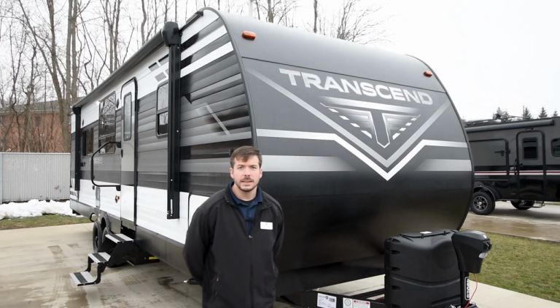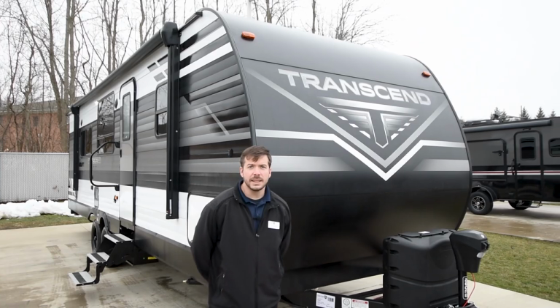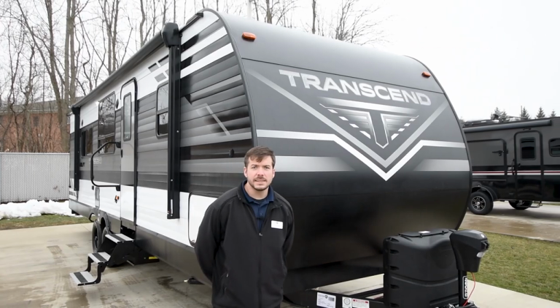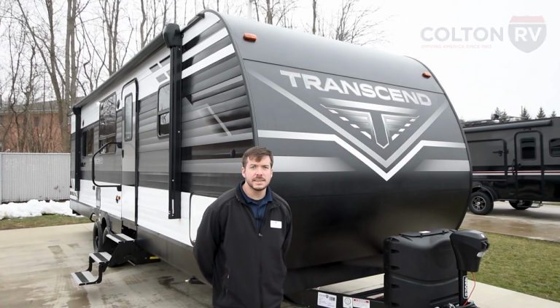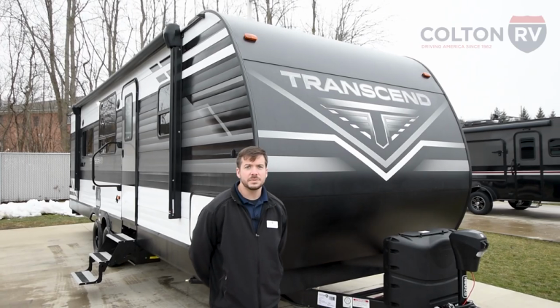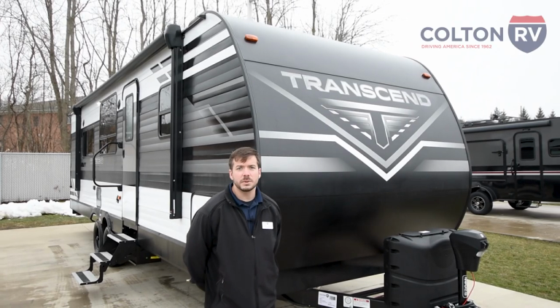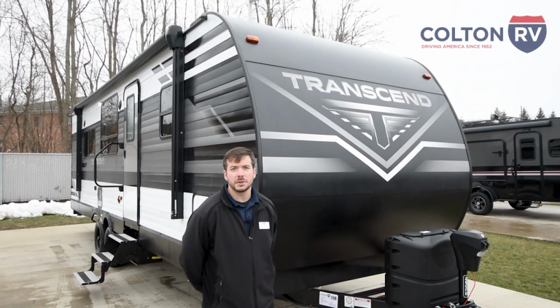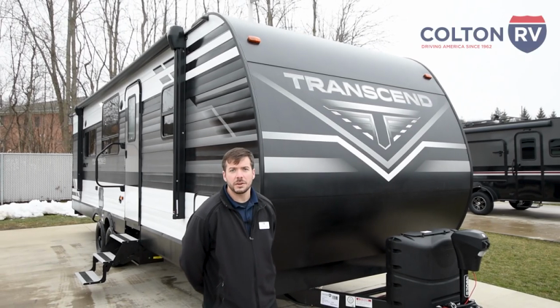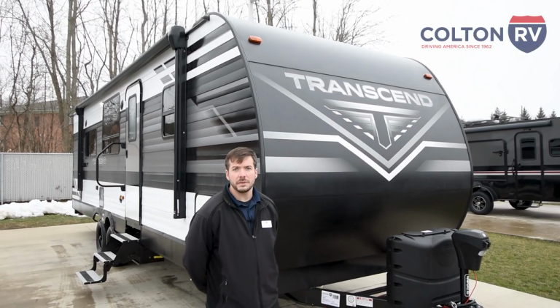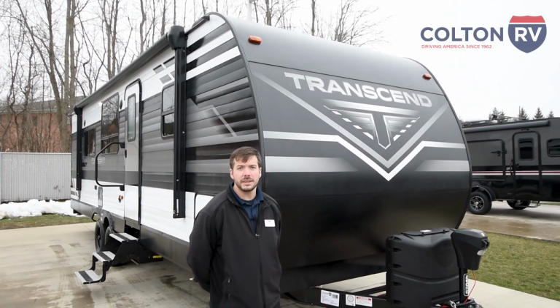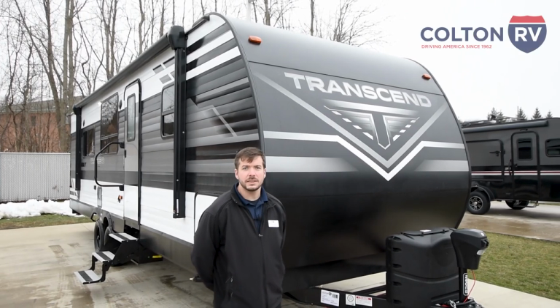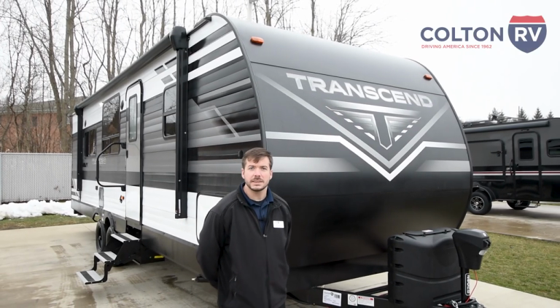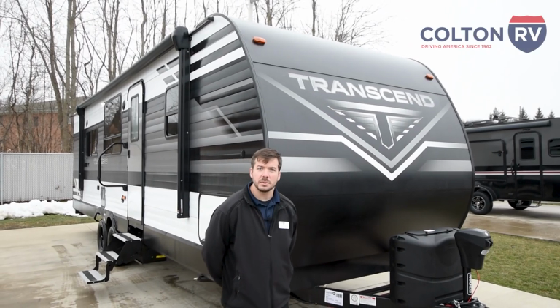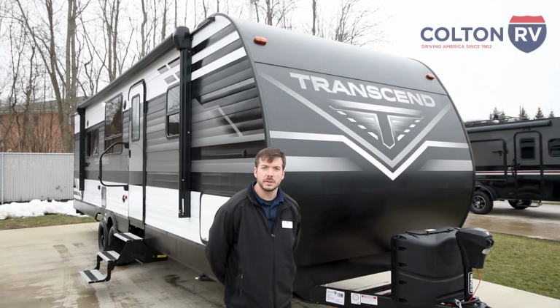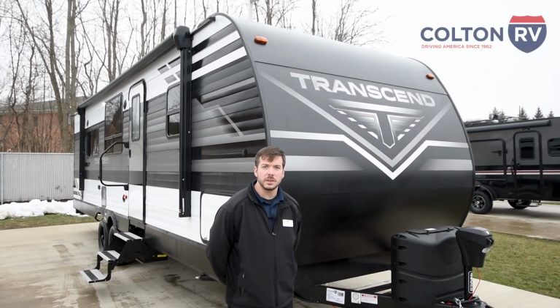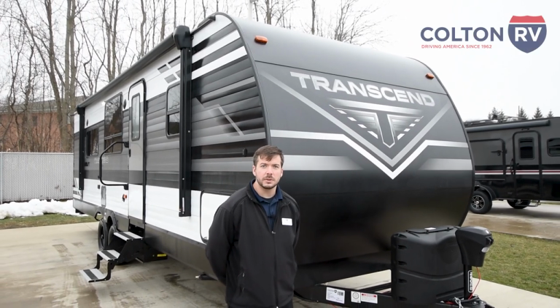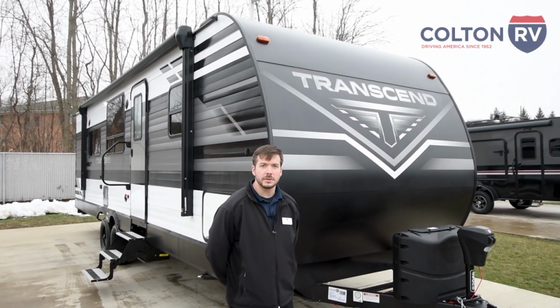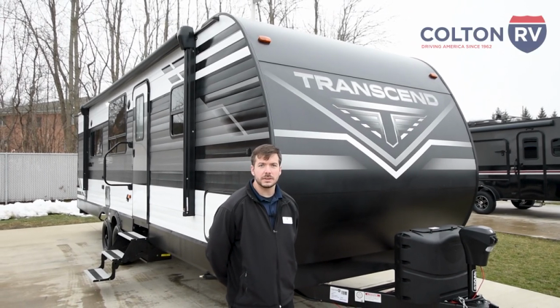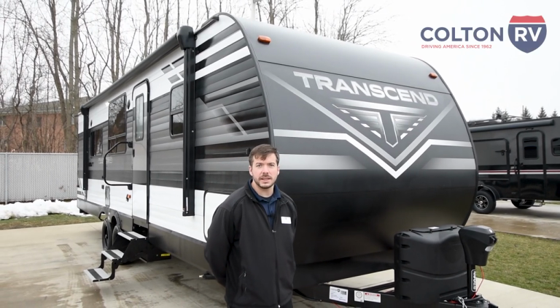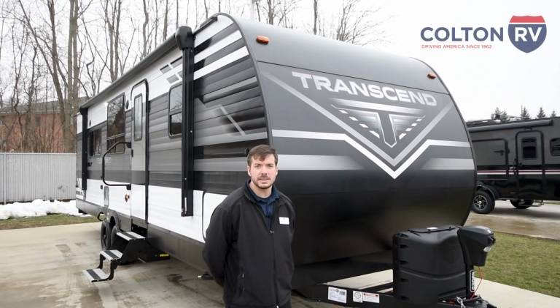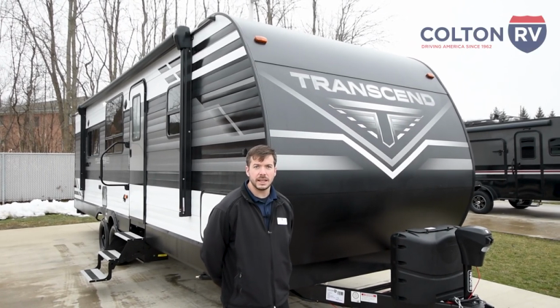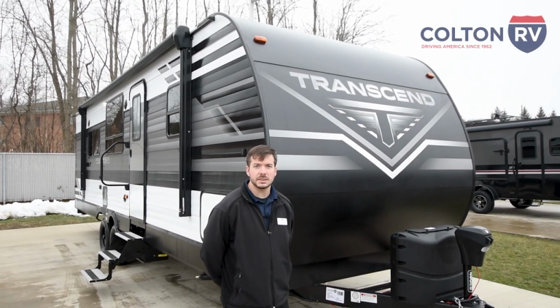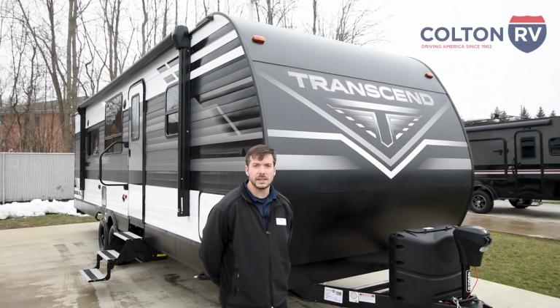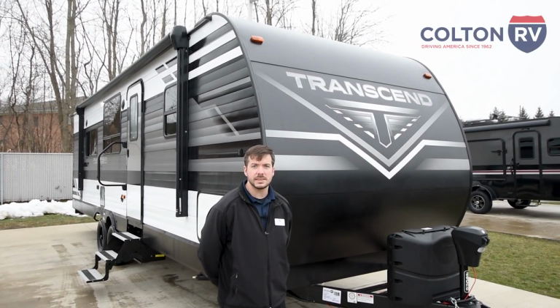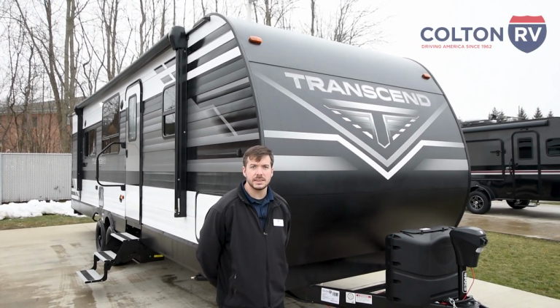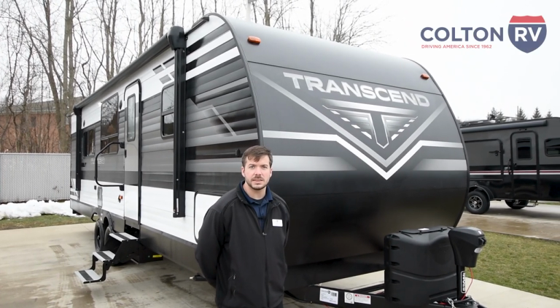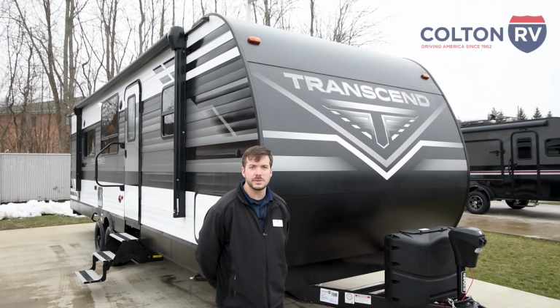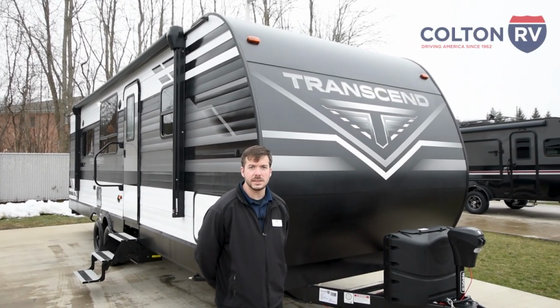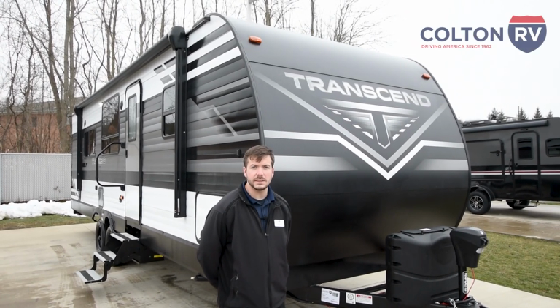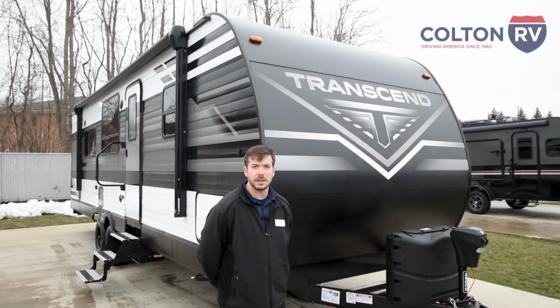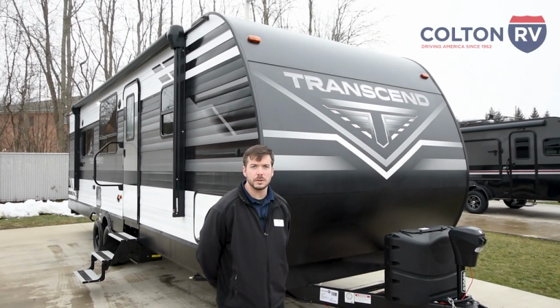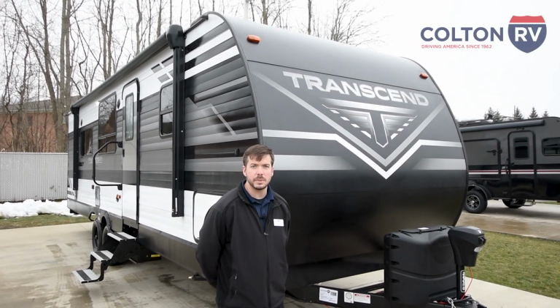Hey guys, Nick from Colton RV here. Today we're going to be going over the Grand Design Transcend 260 RB.